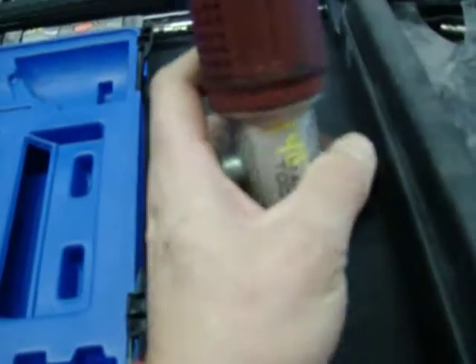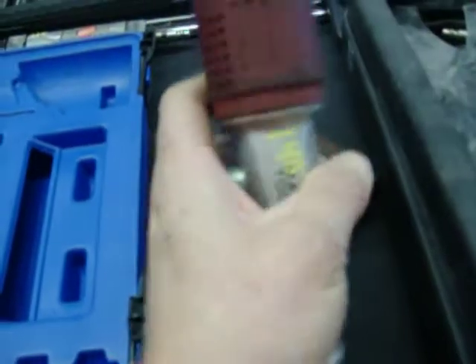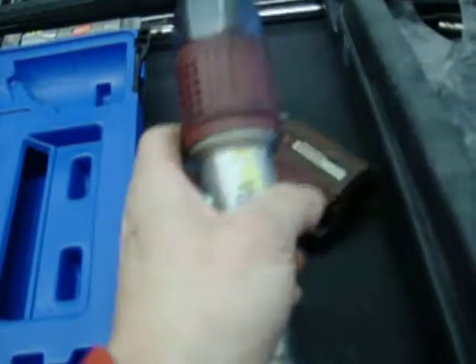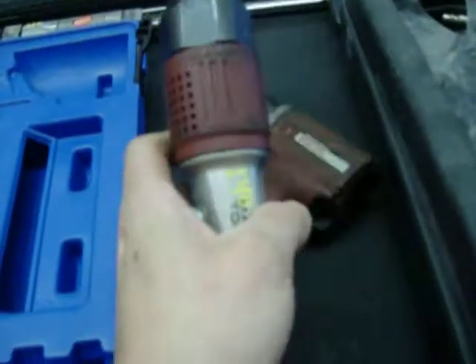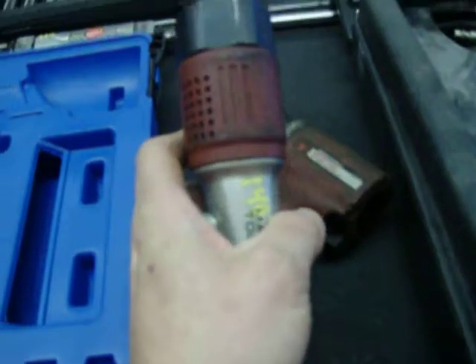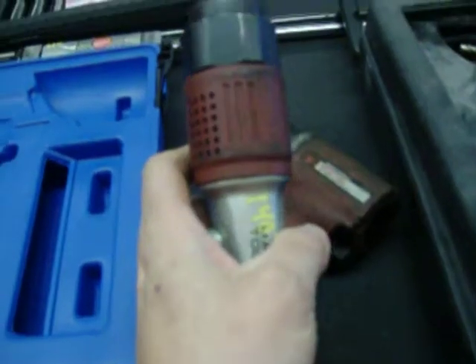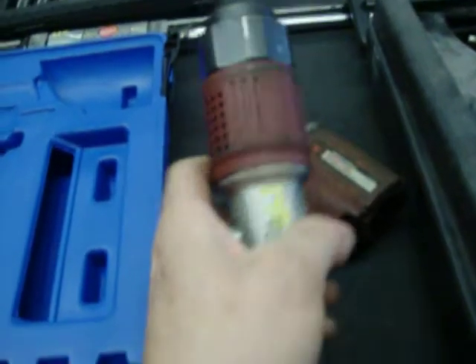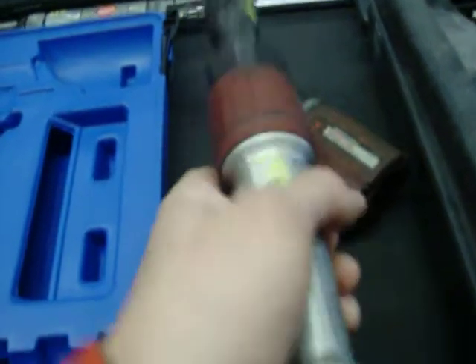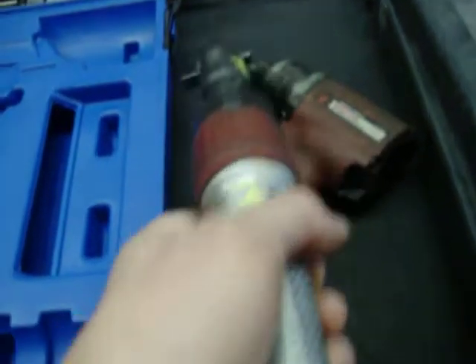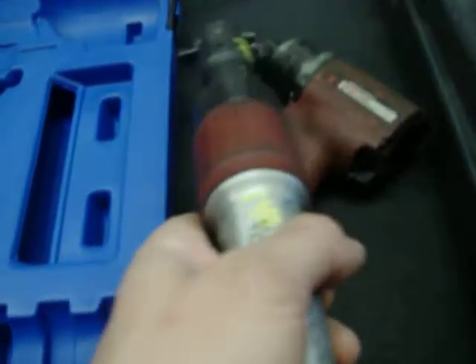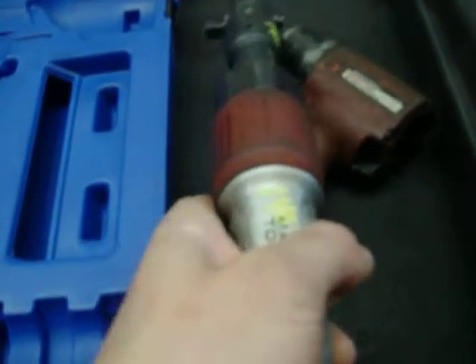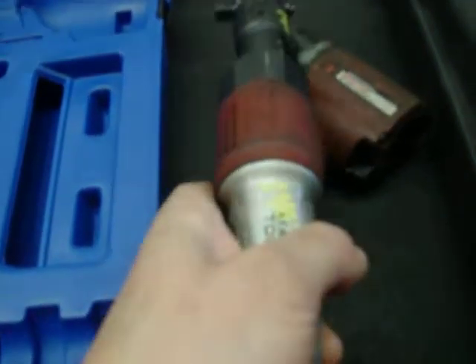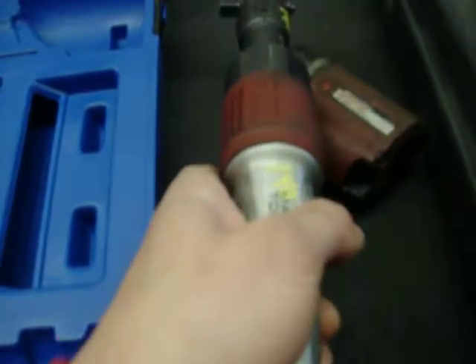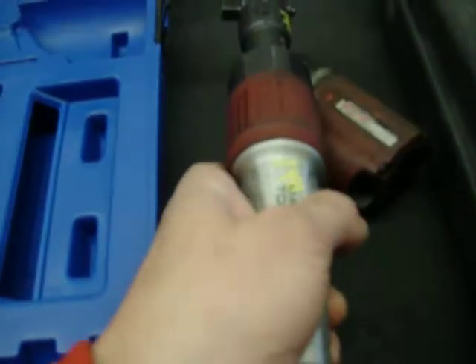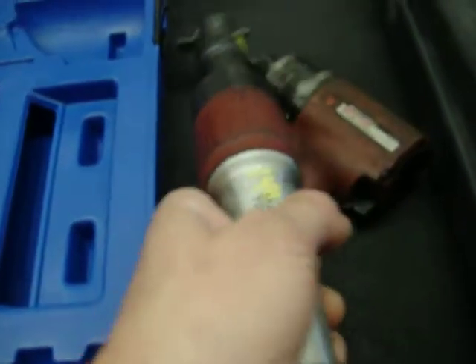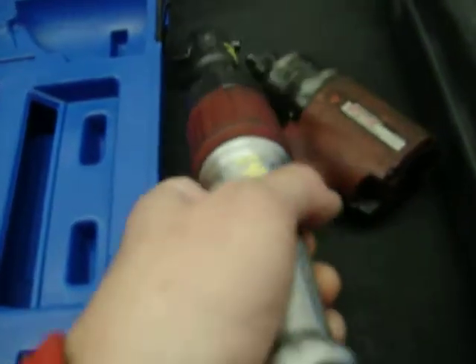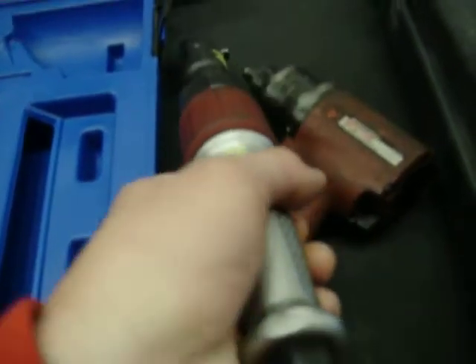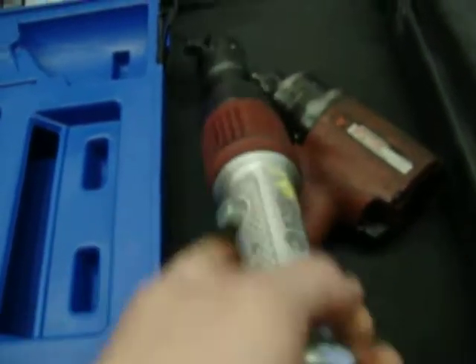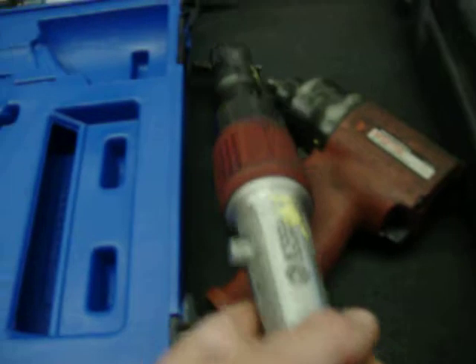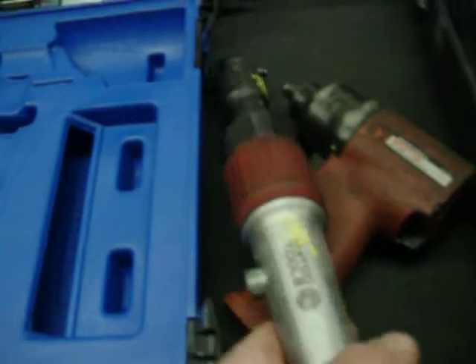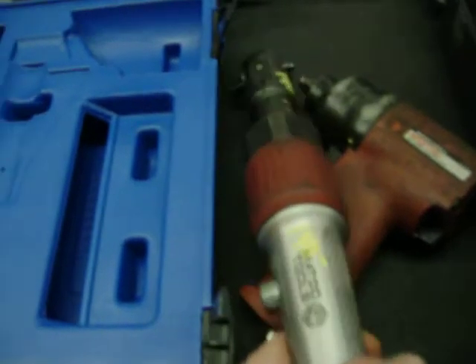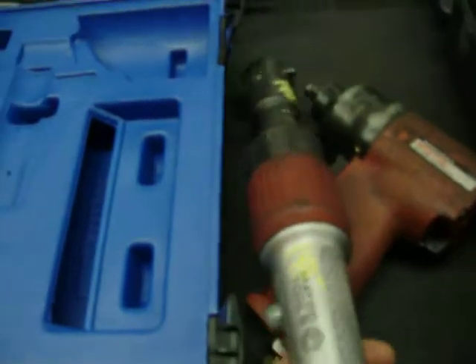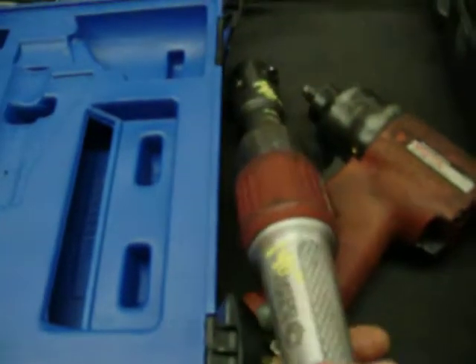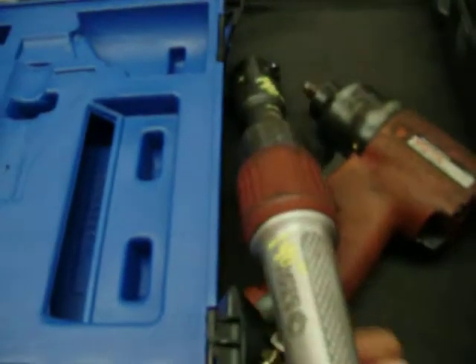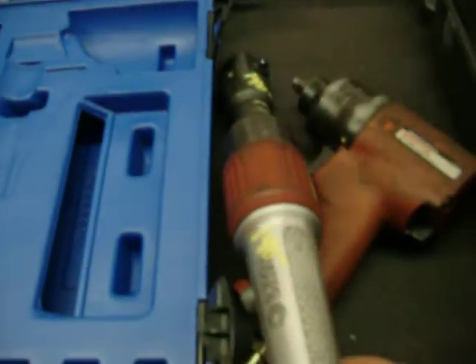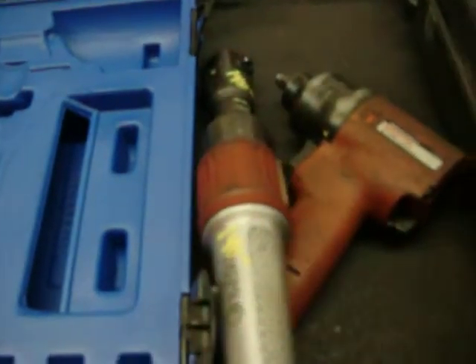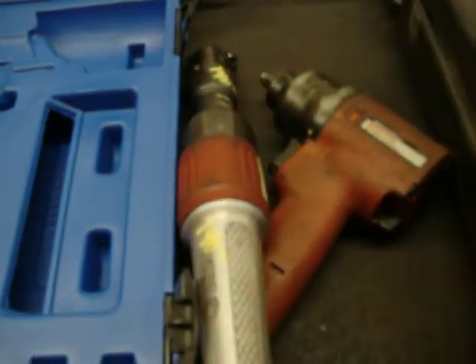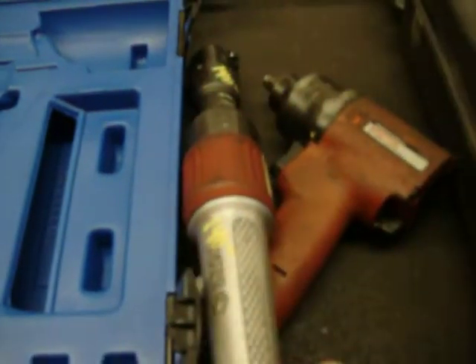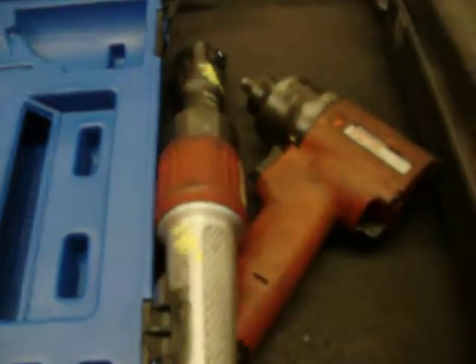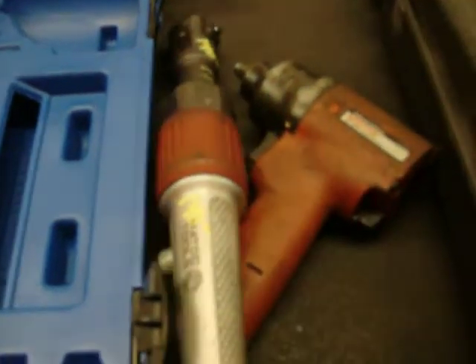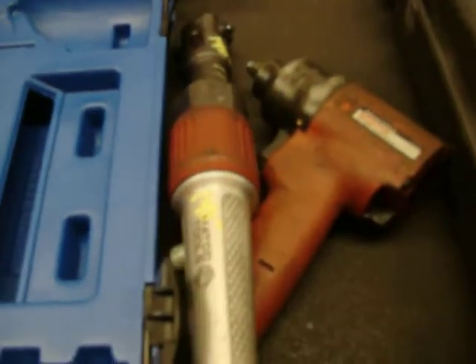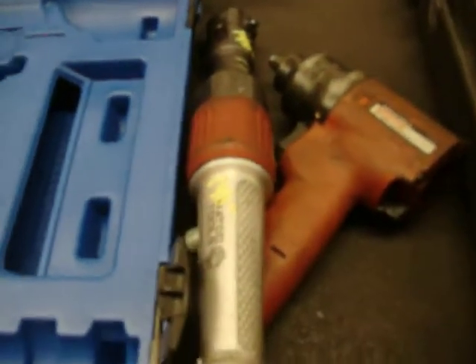Matko 3/8 air ratchet — I'm sorry, the other was 3/8 also. 3/8 air ratchet, $140.